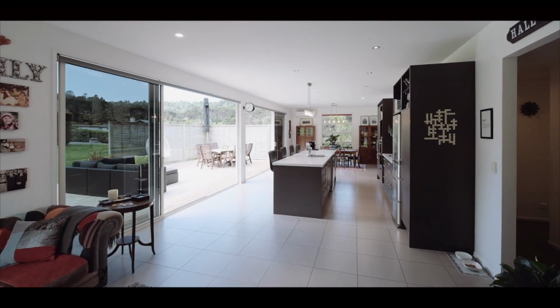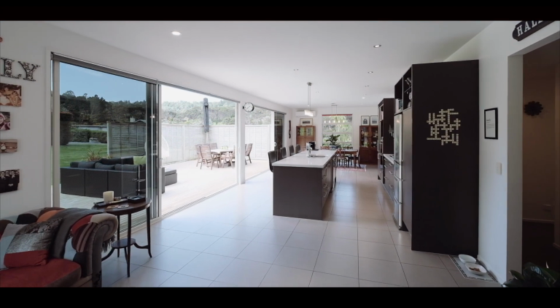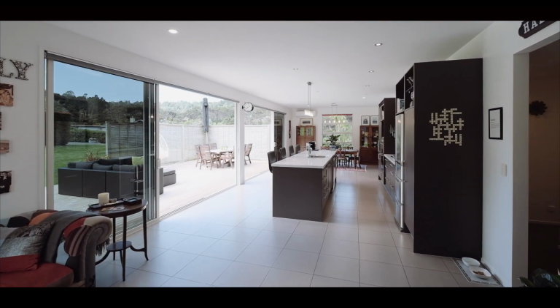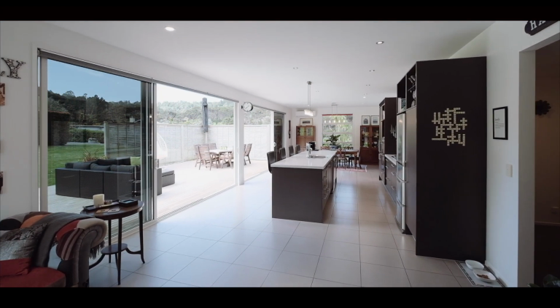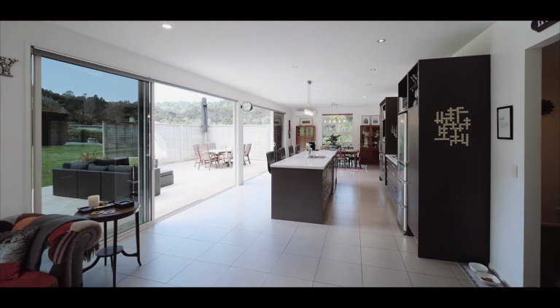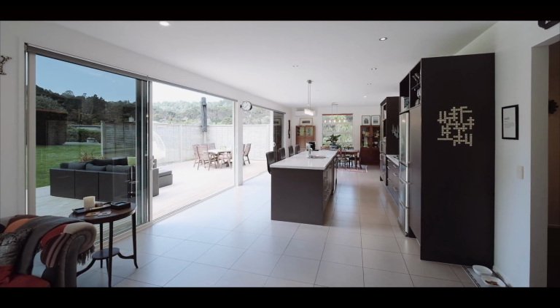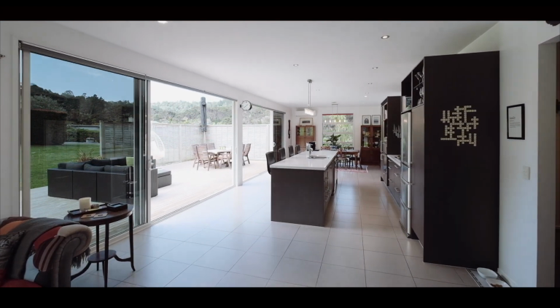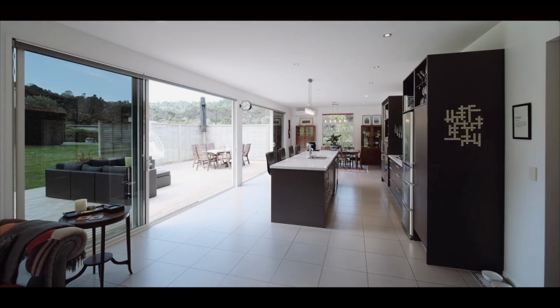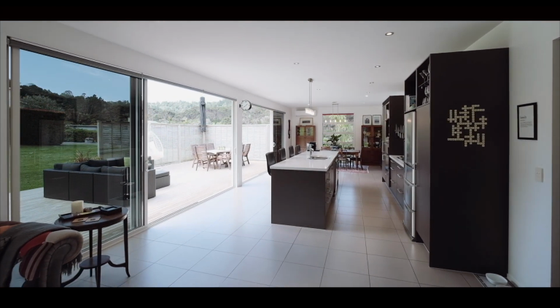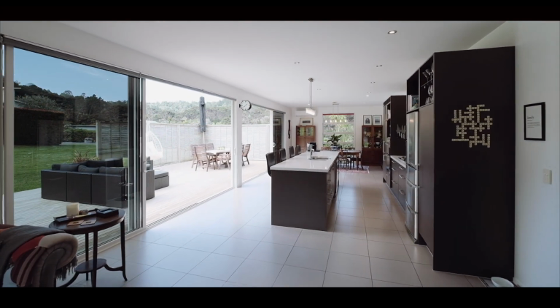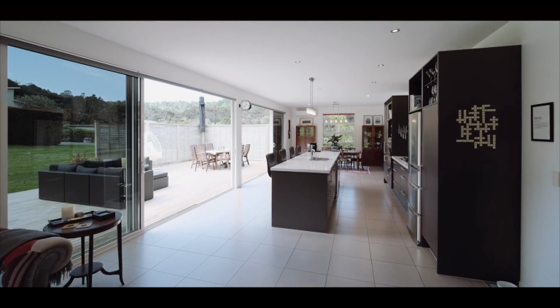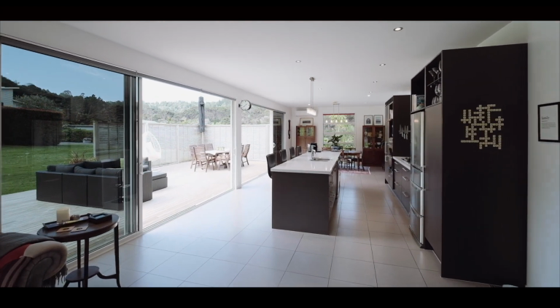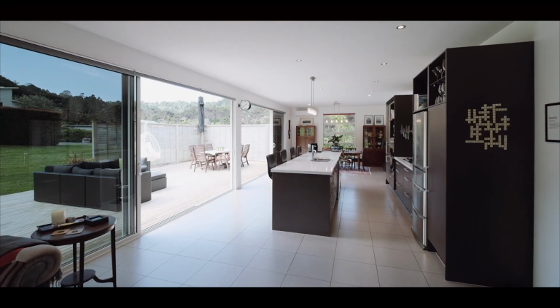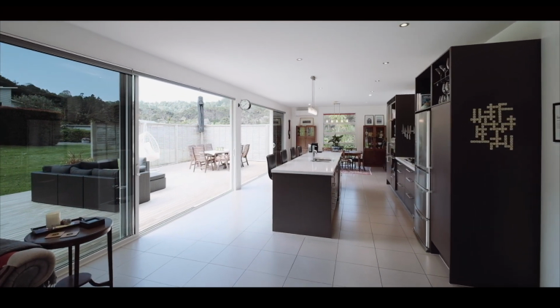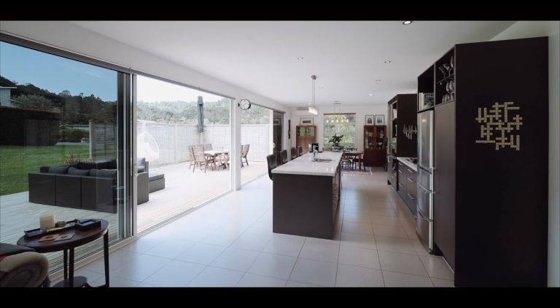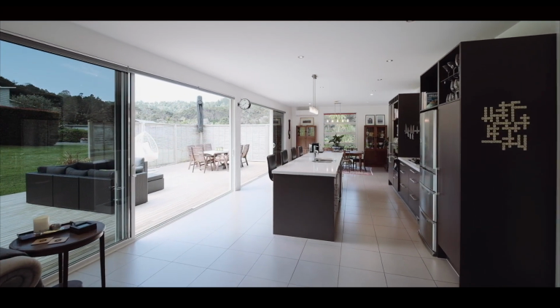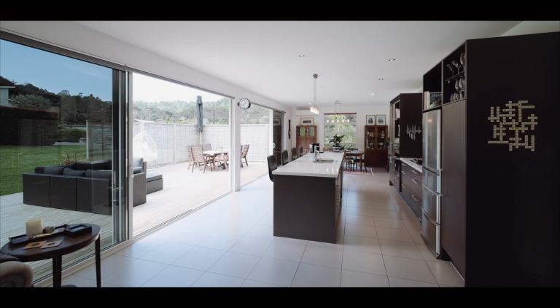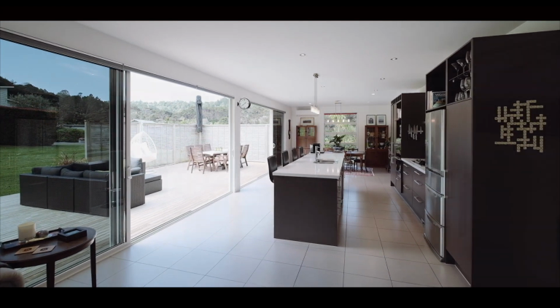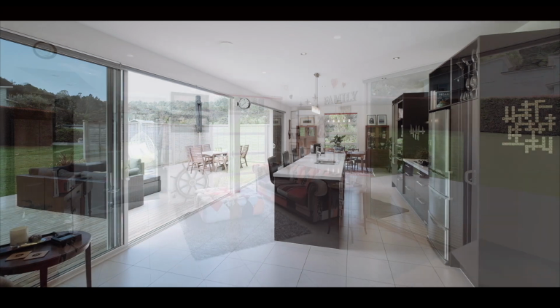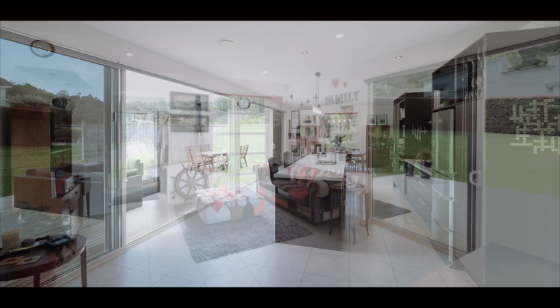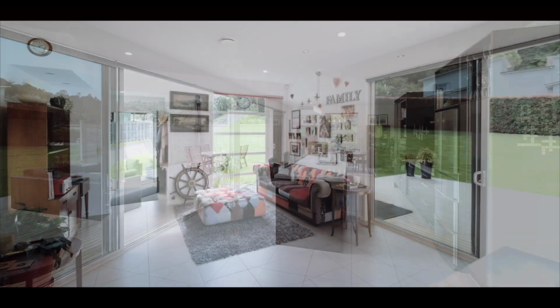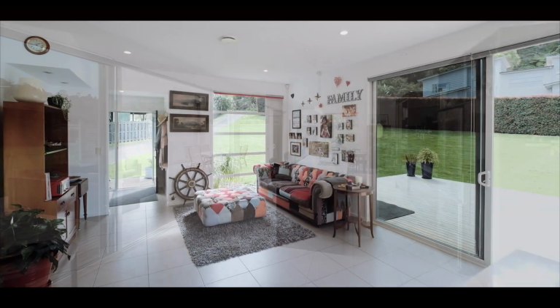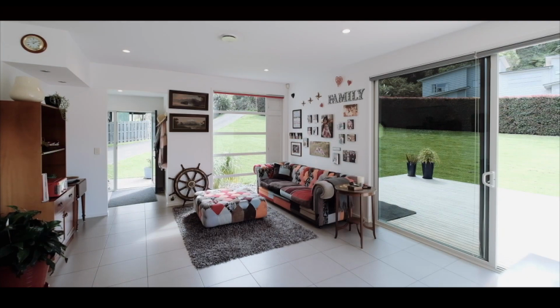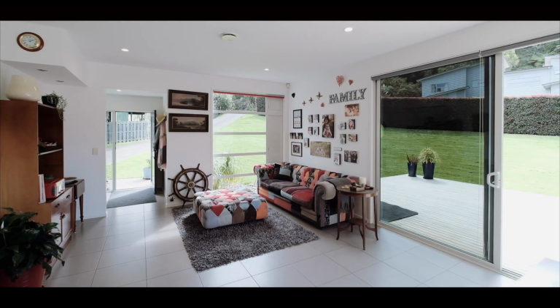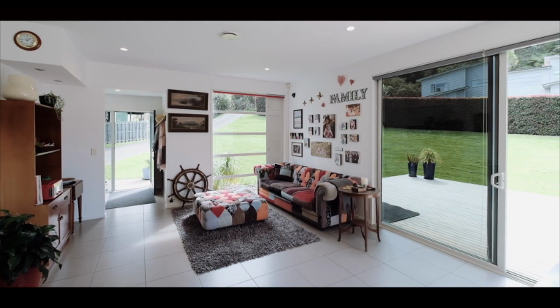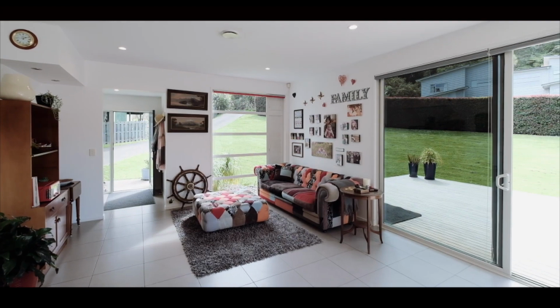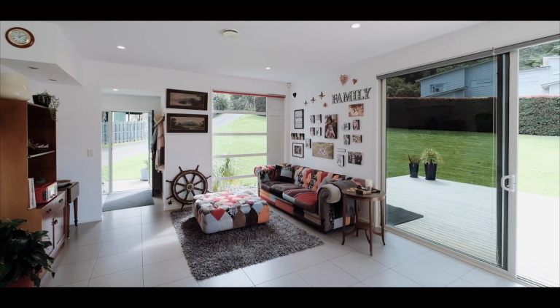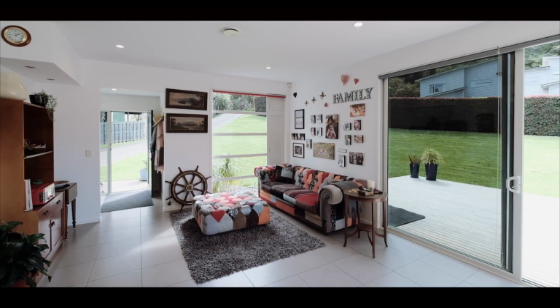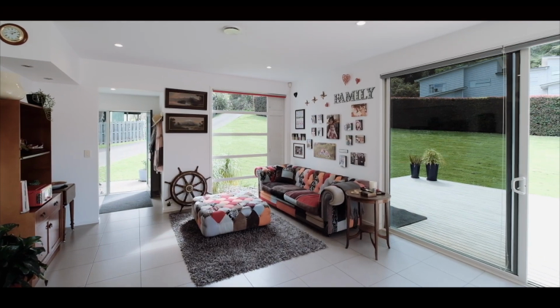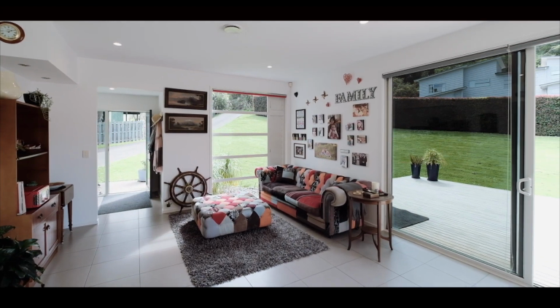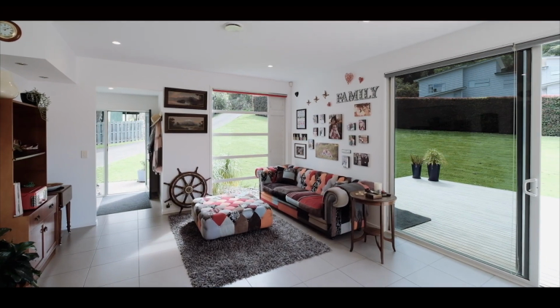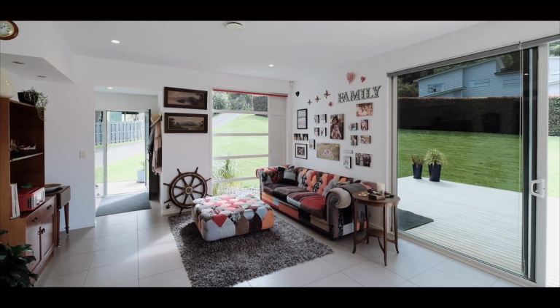Positioned in a private enclave of quality homes, this stunning home is 10 years young, built with cavity construction.